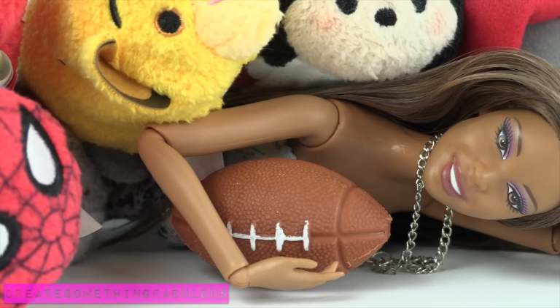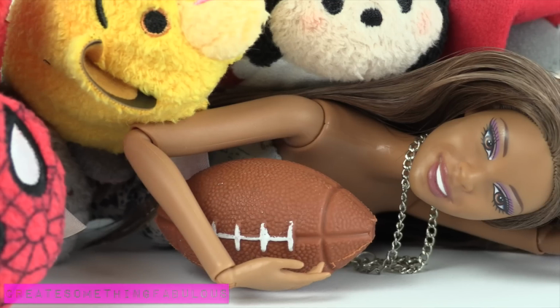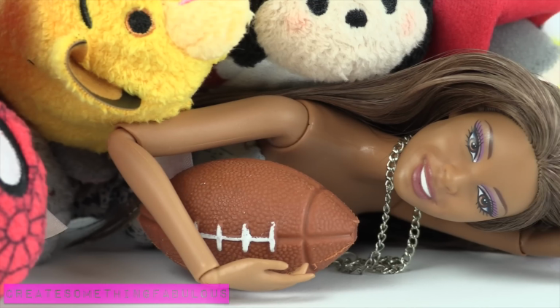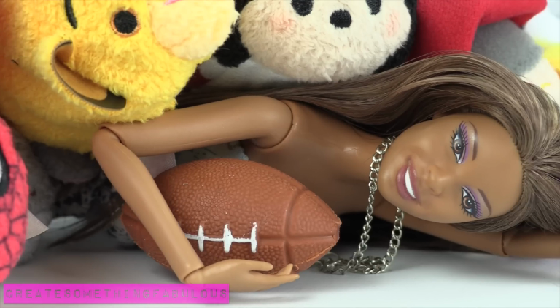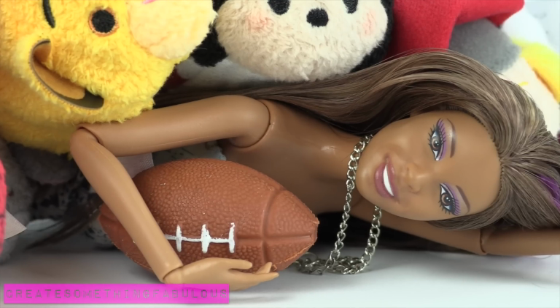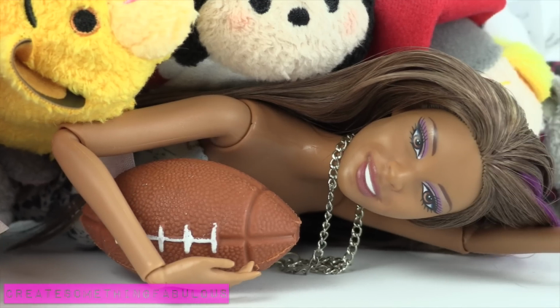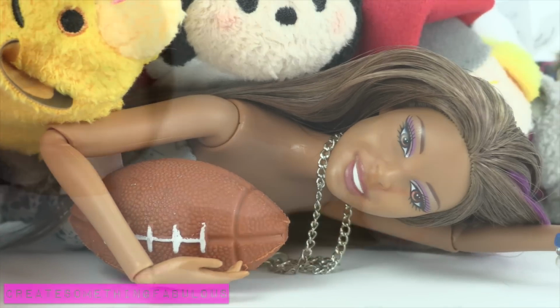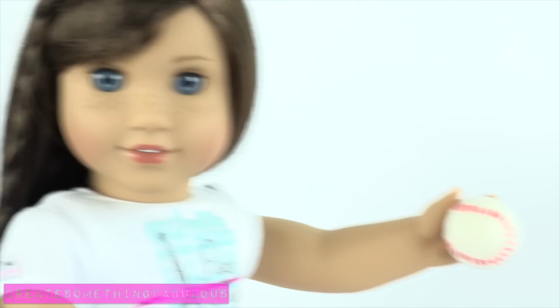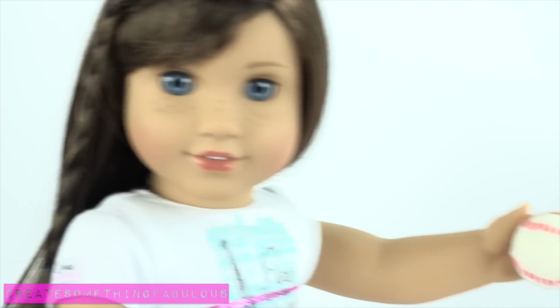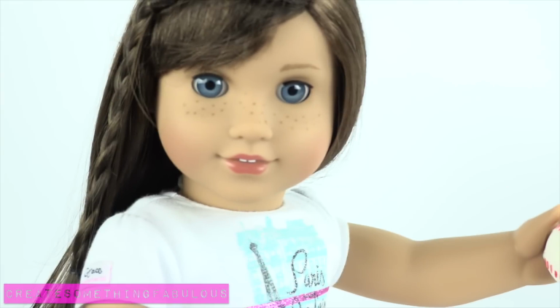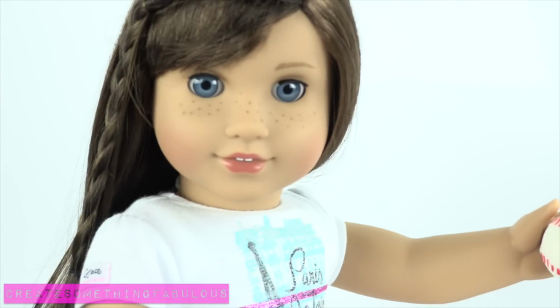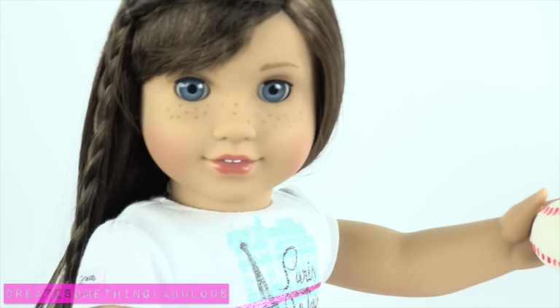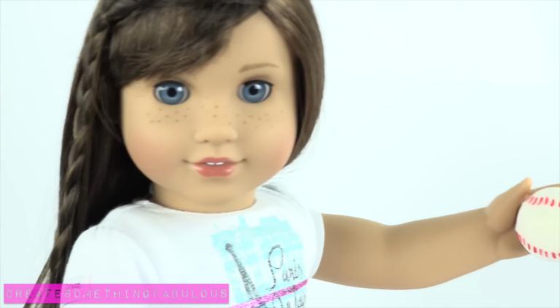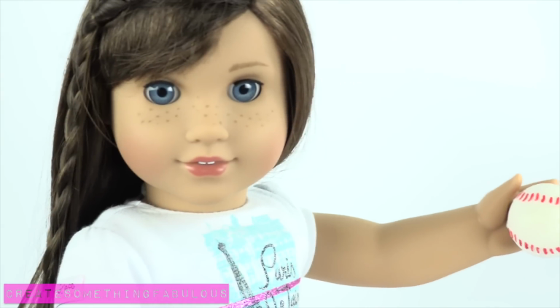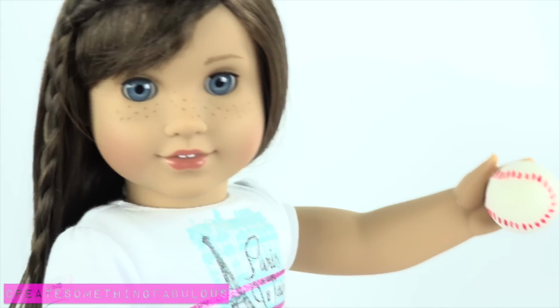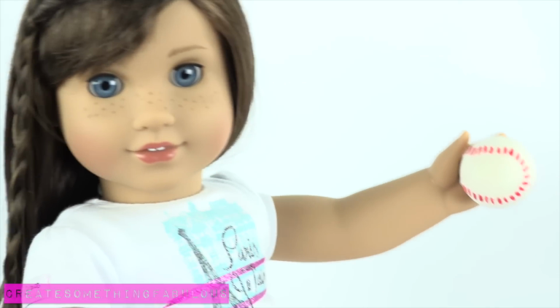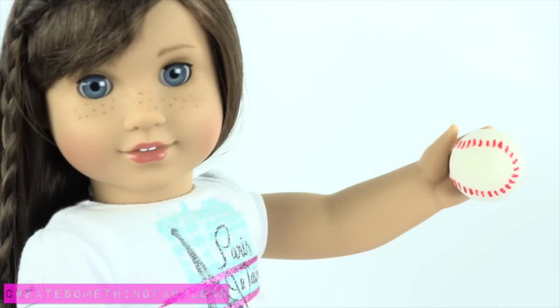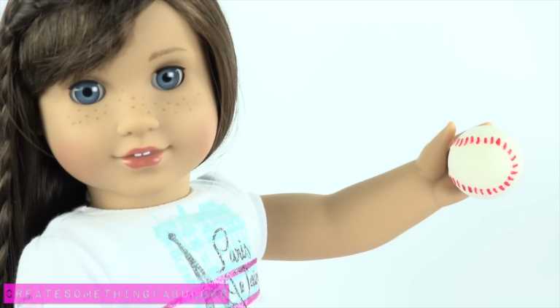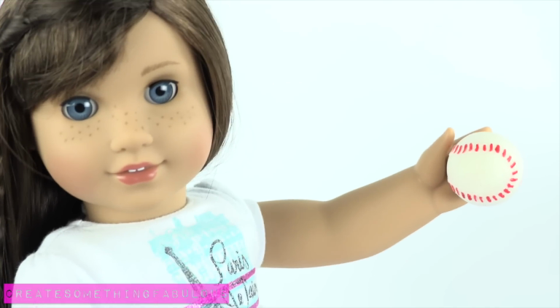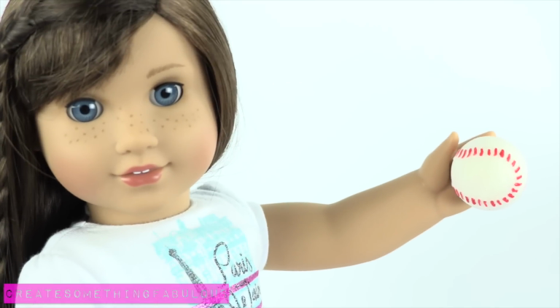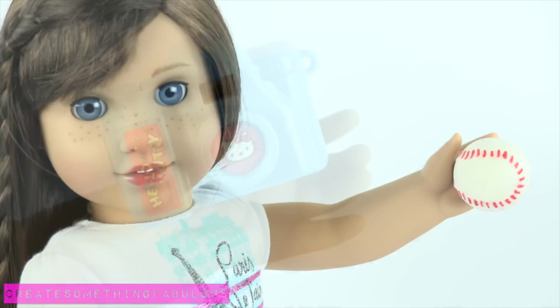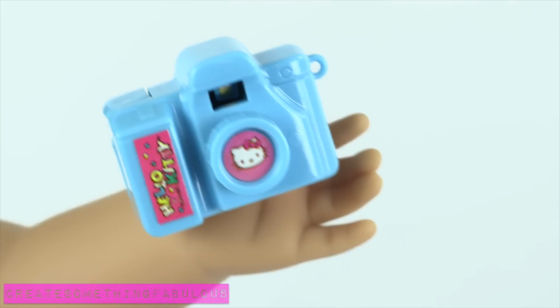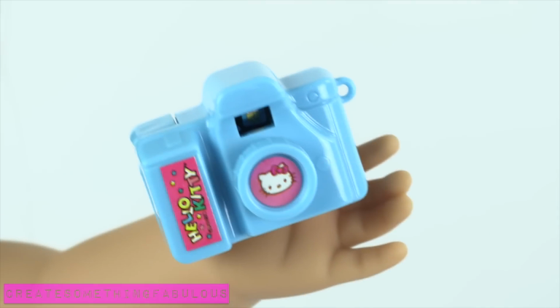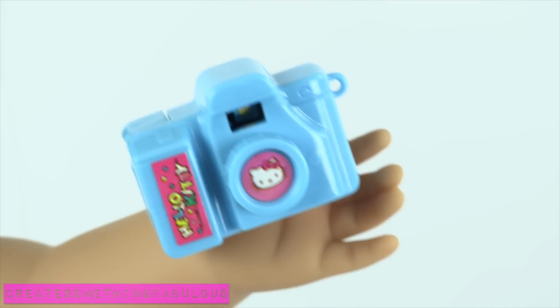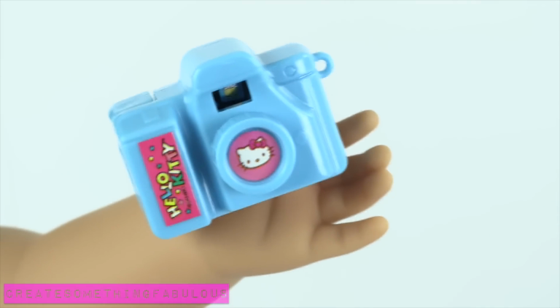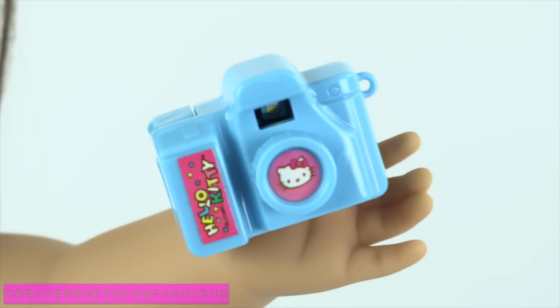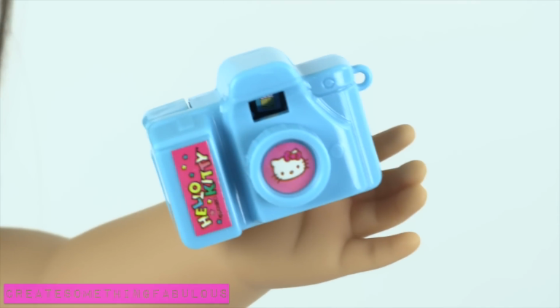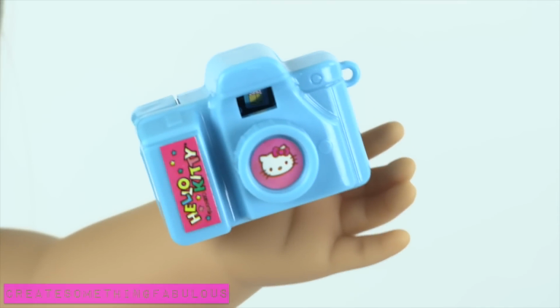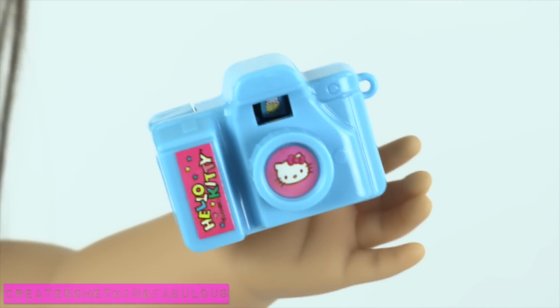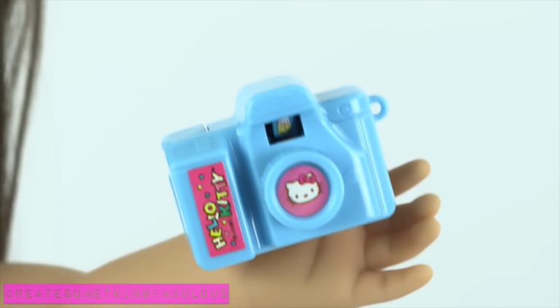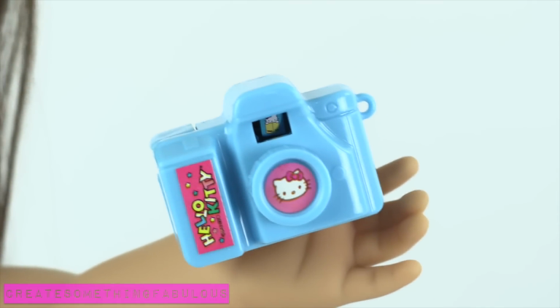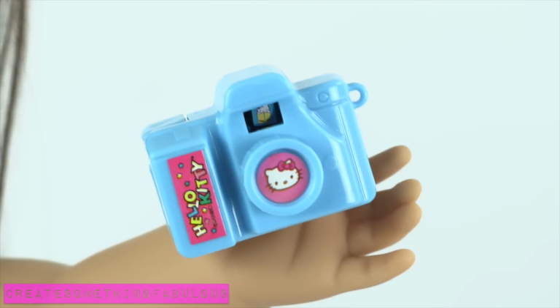Ouch! And the baseballs are perfect for an 18 inch doll, as well as these cute little cameras for $0.60.